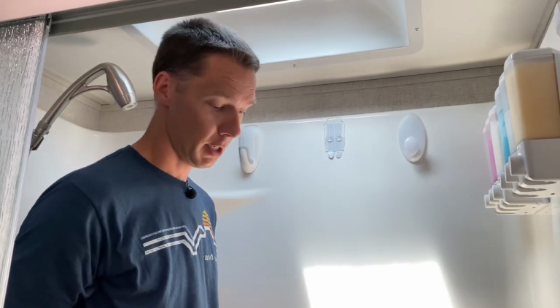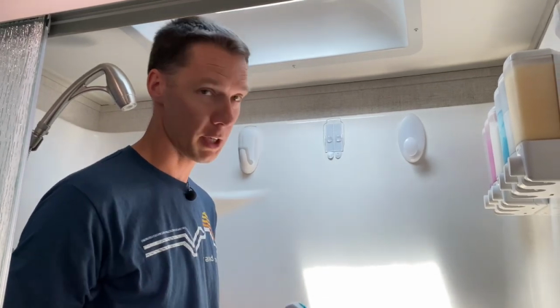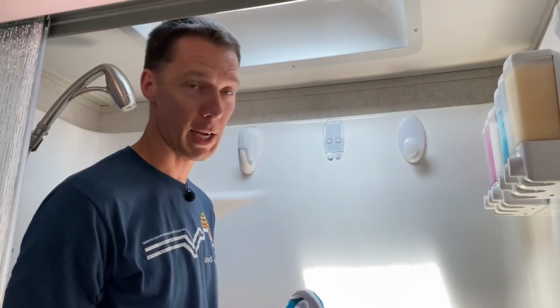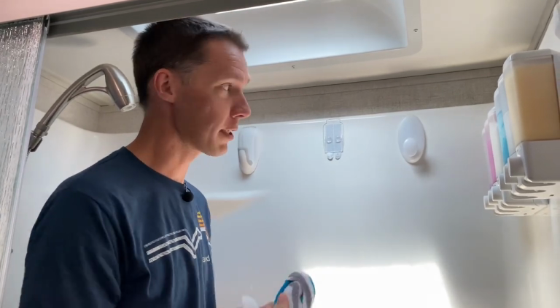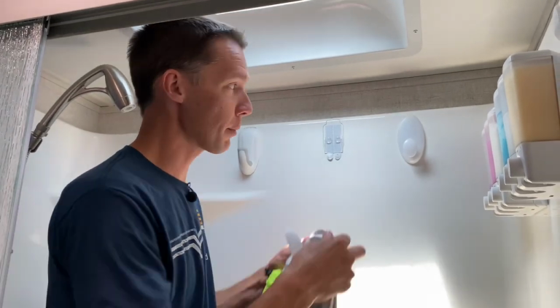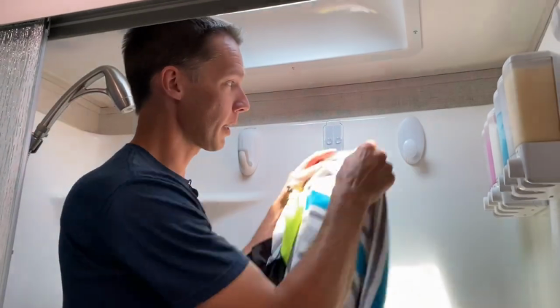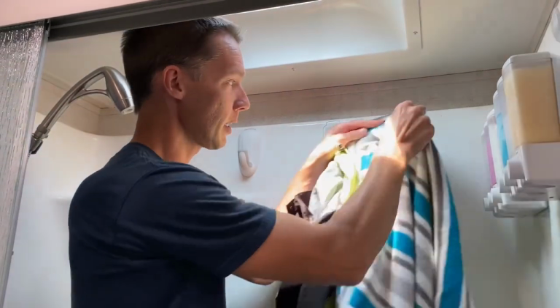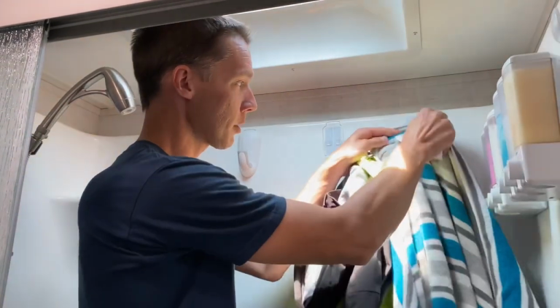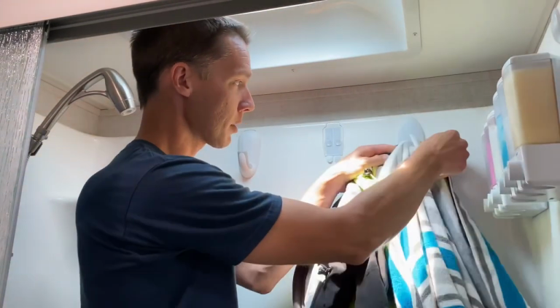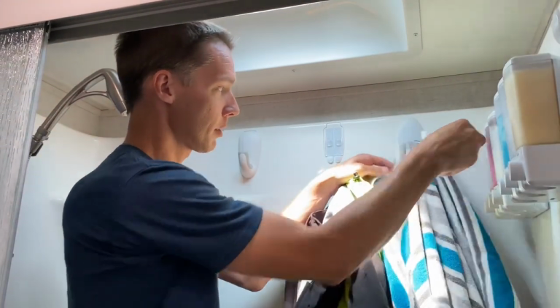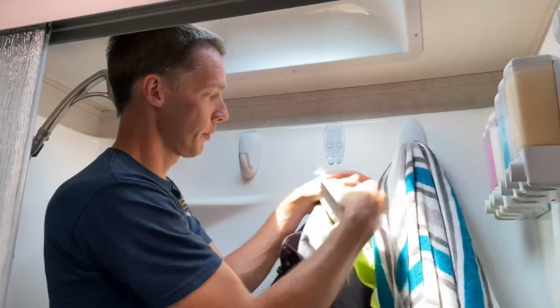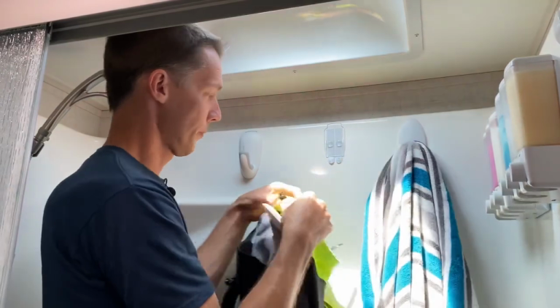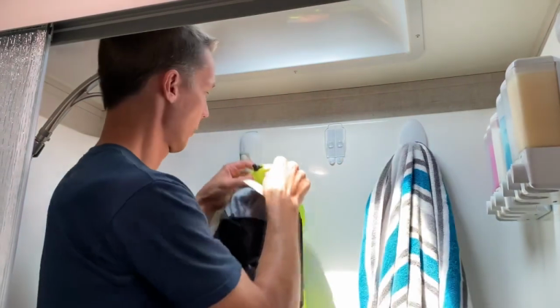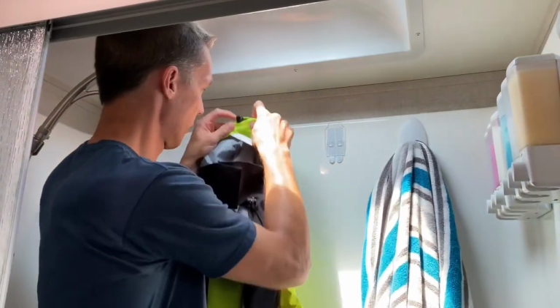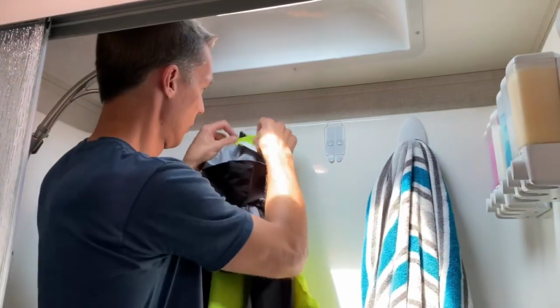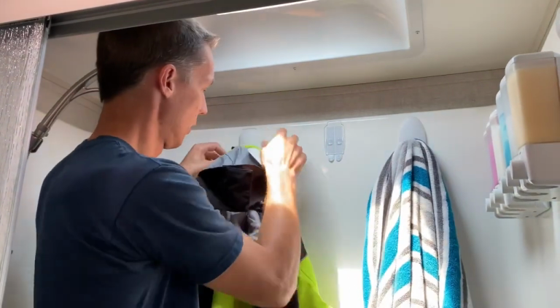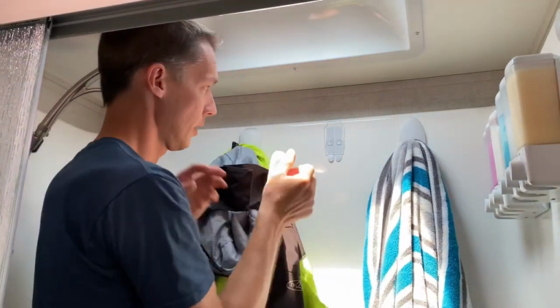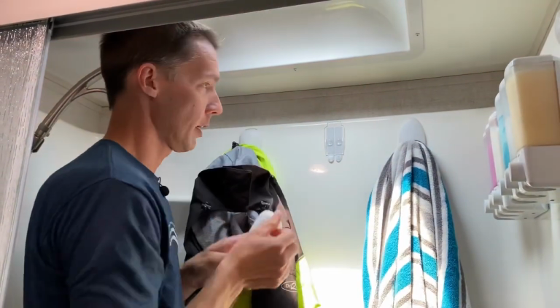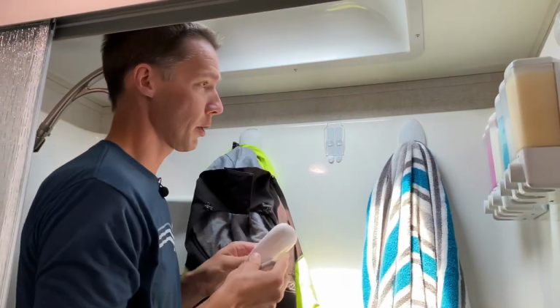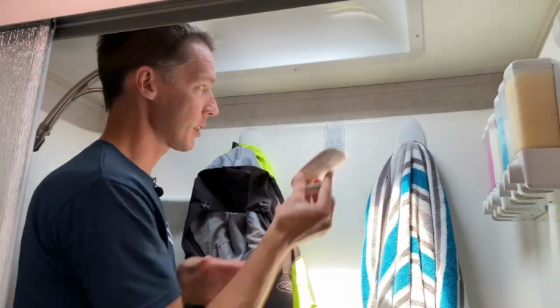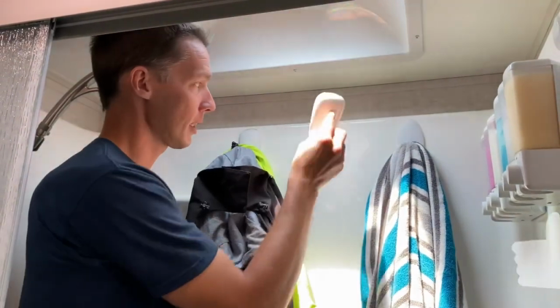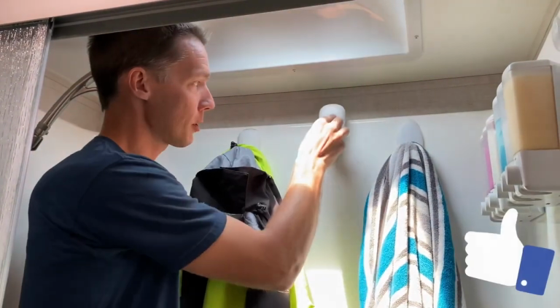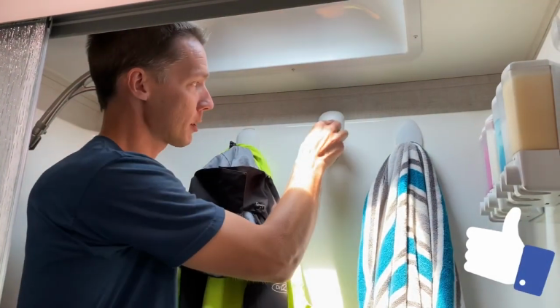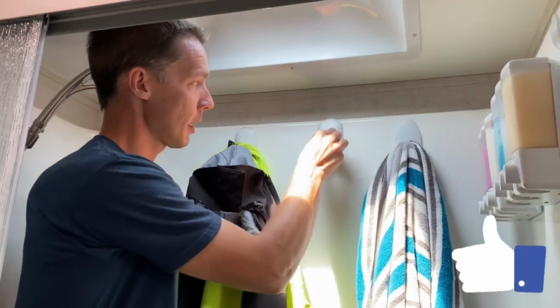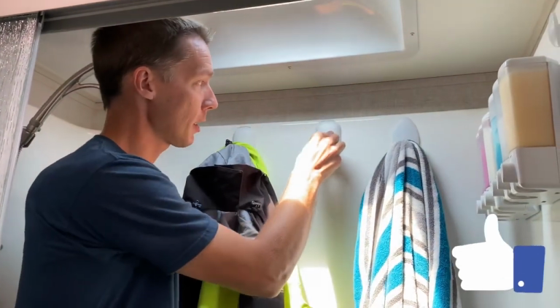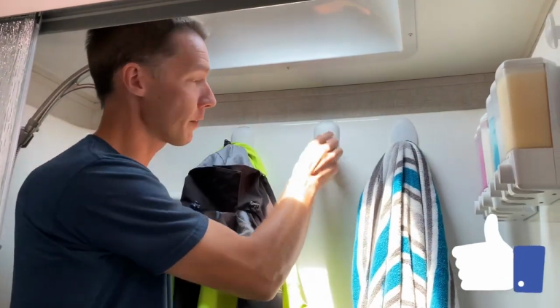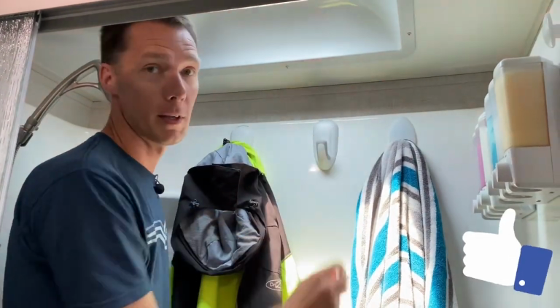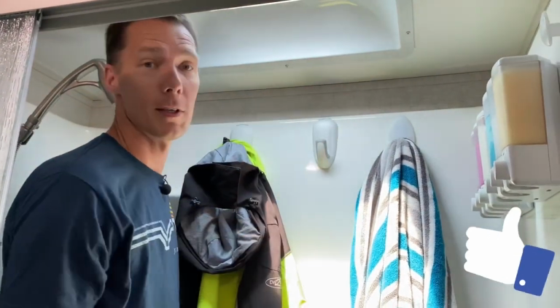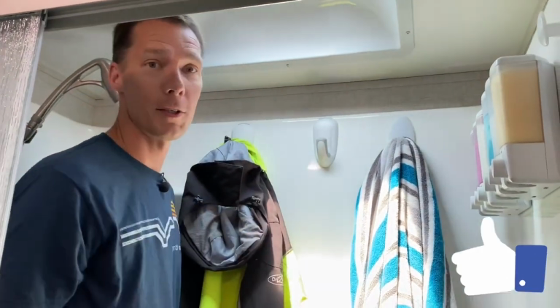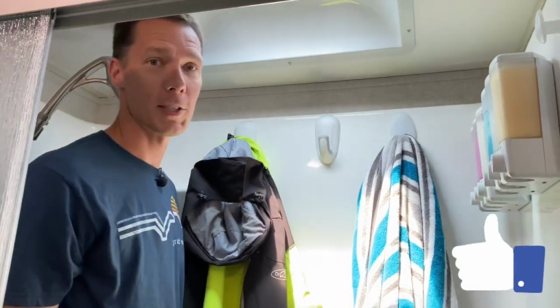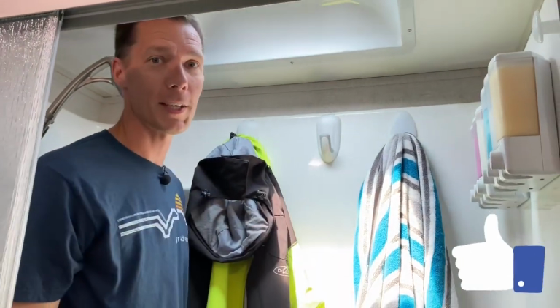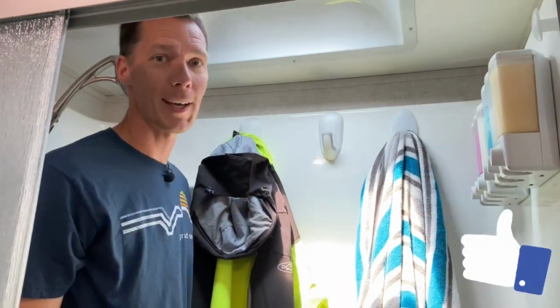So you can hang these up on any of these hooks, and you can always take these hooks on and off — just easy like that.